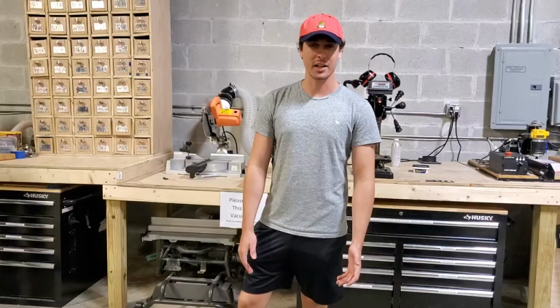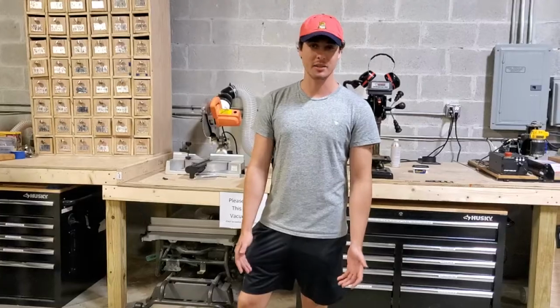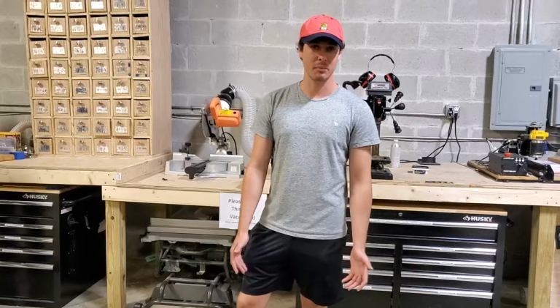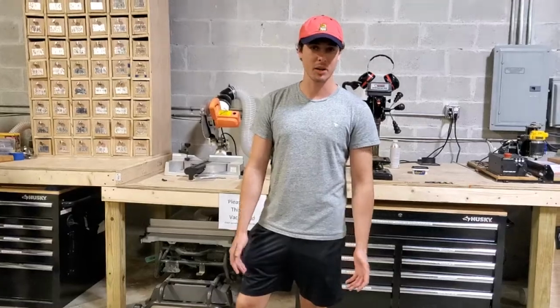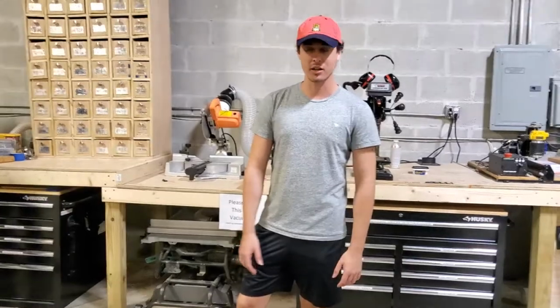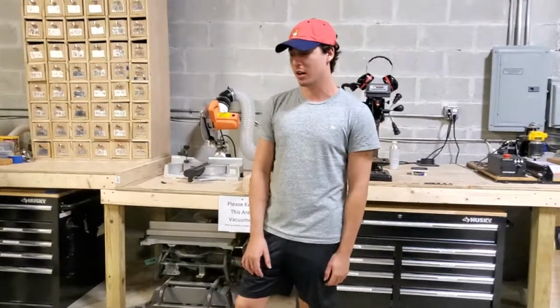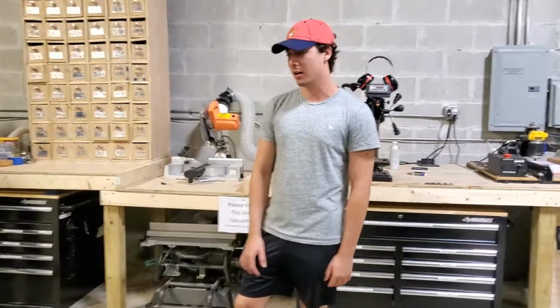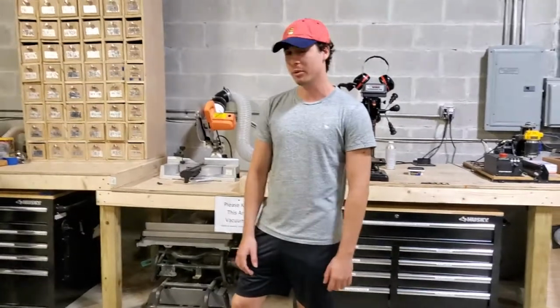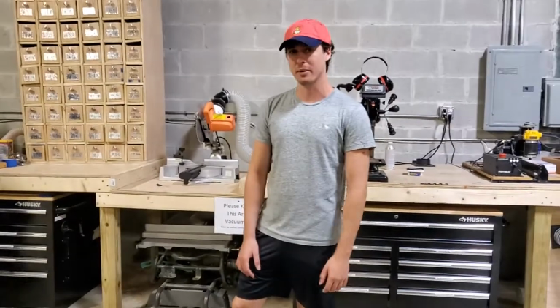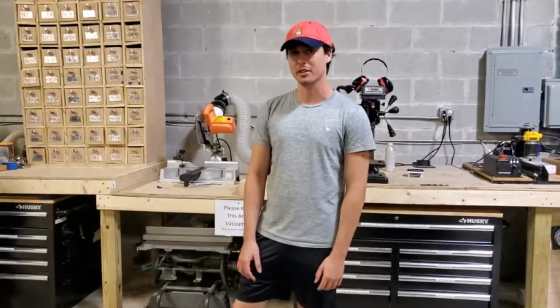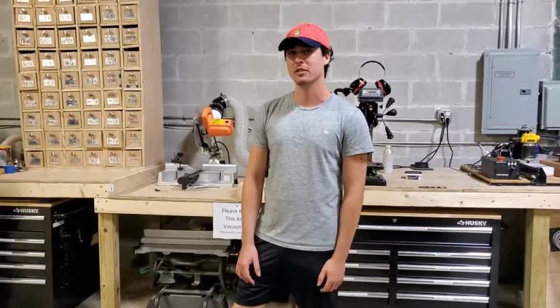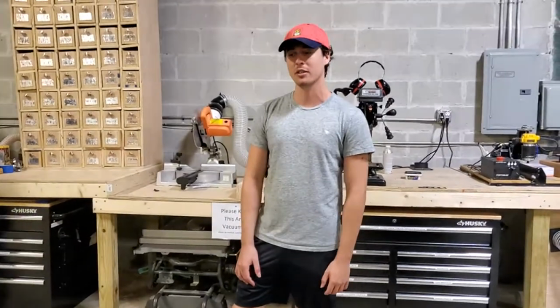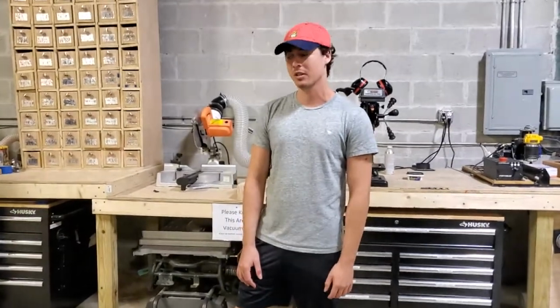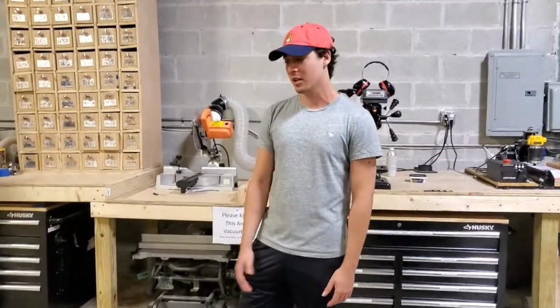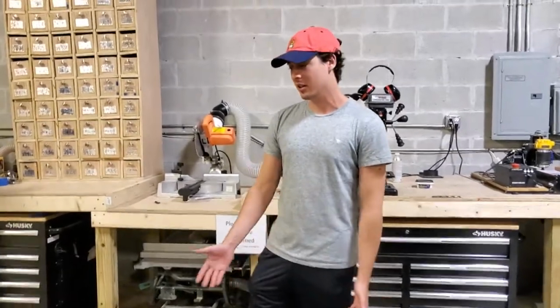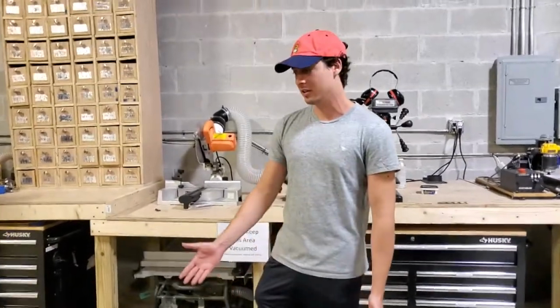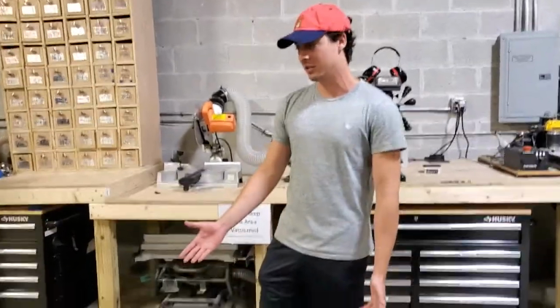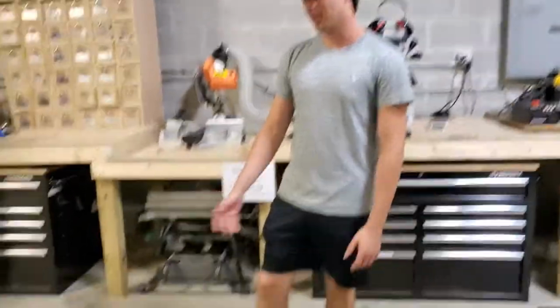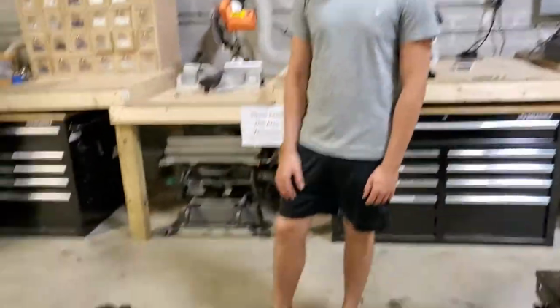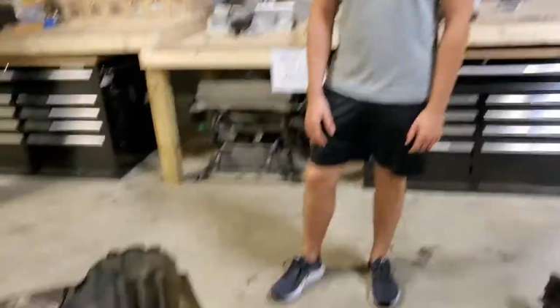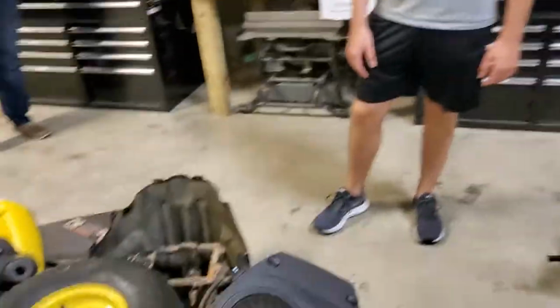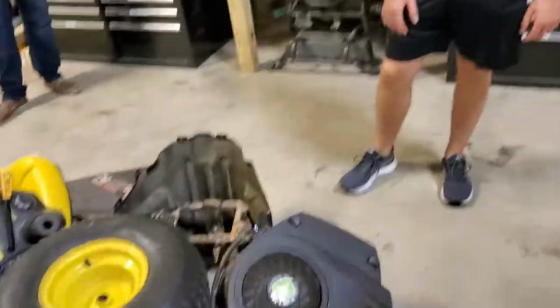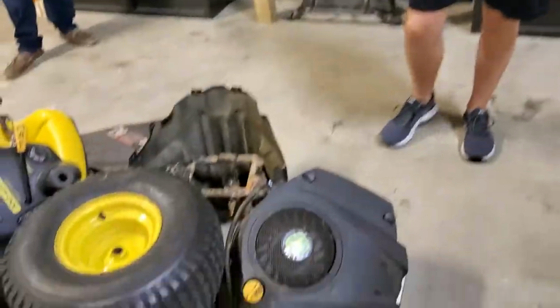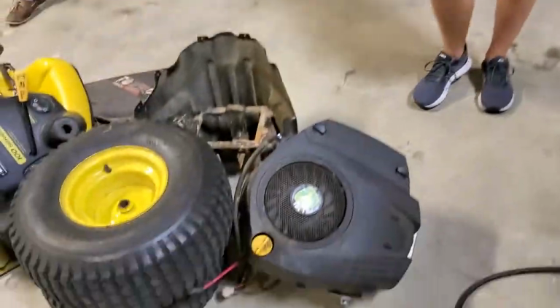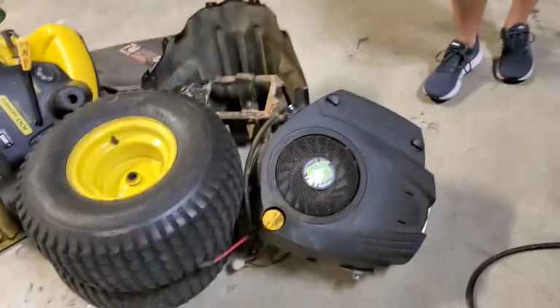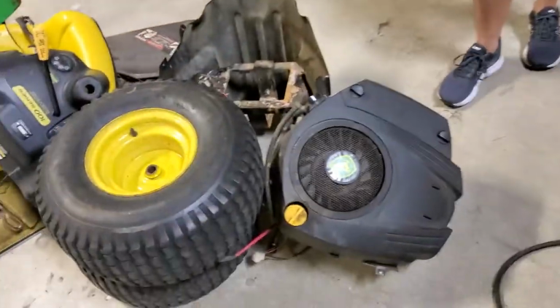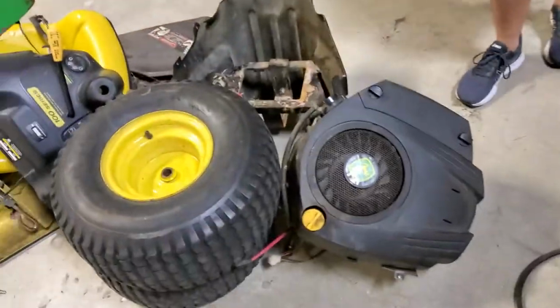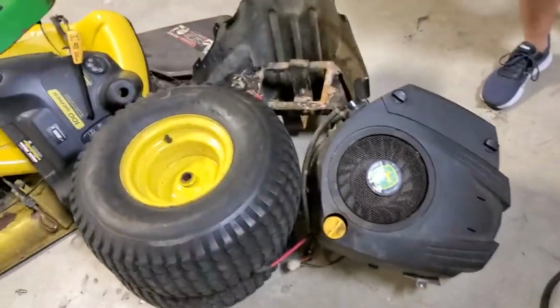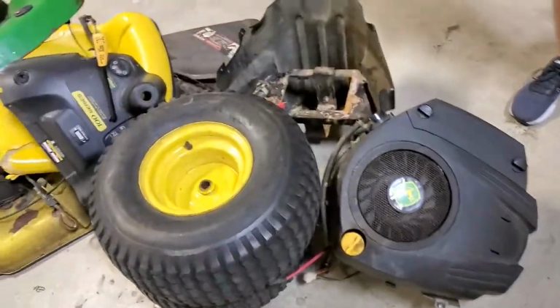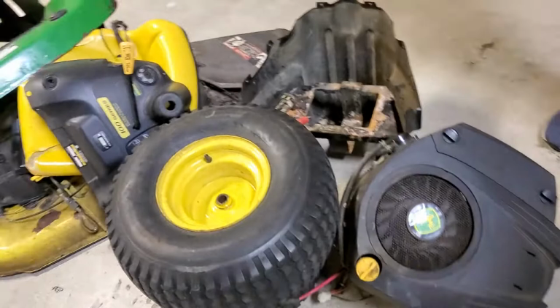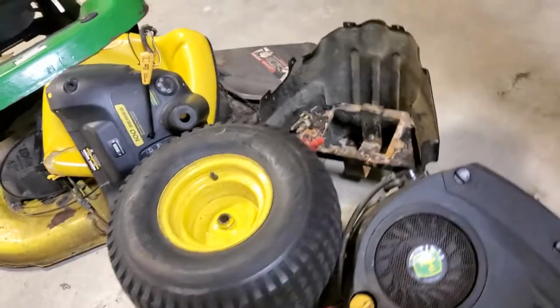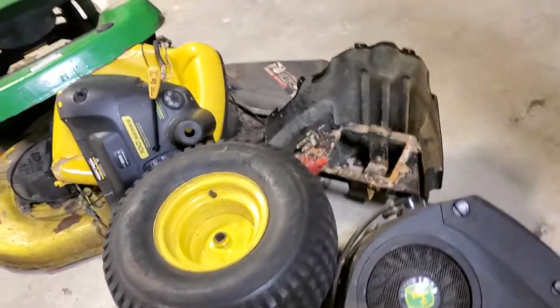Hey guys, I'm Mark, Boca Bearings intern. This is our new project that we're working on — a racing mower.